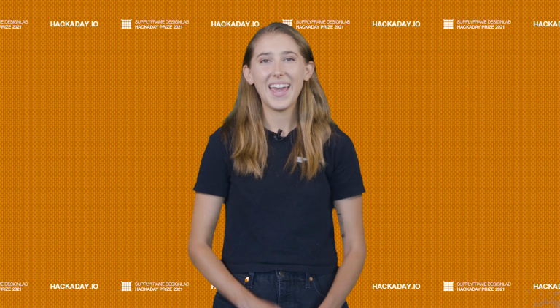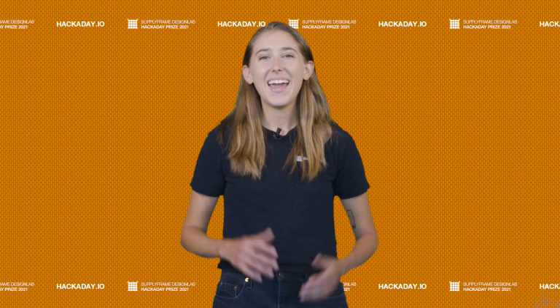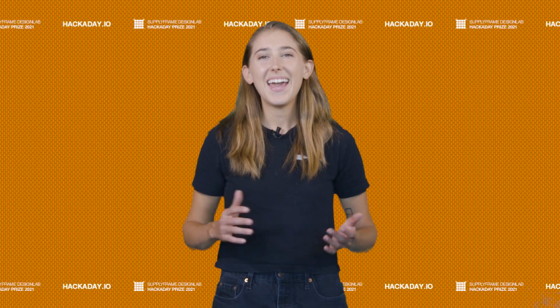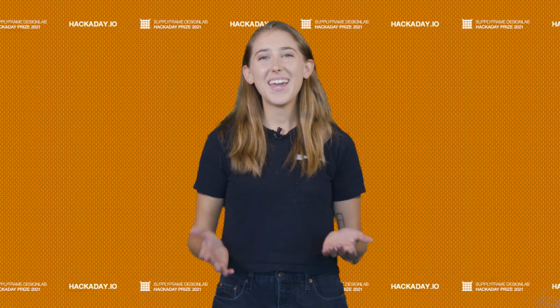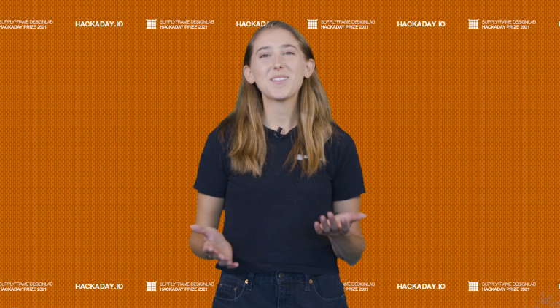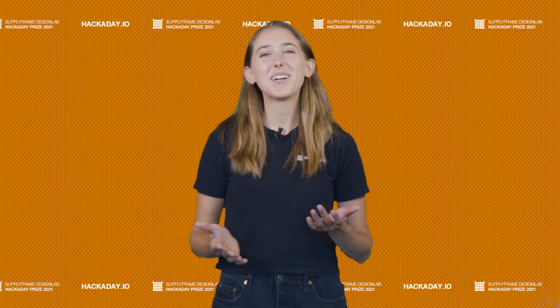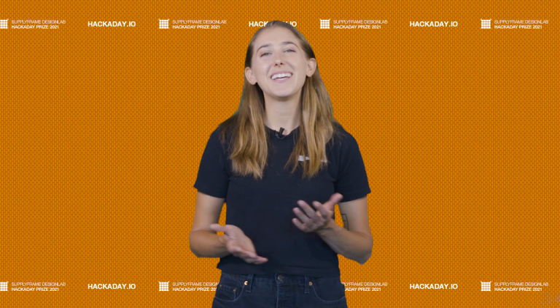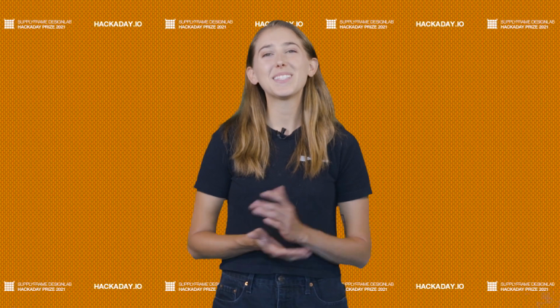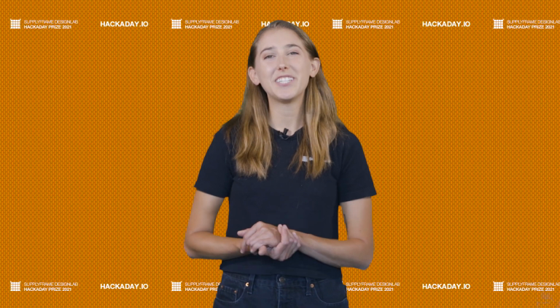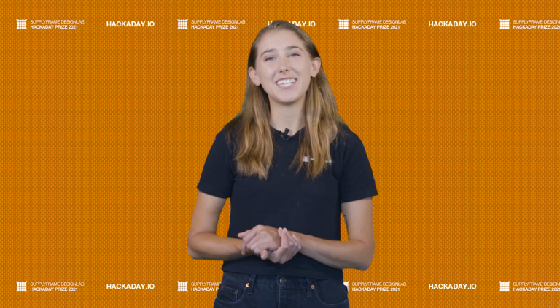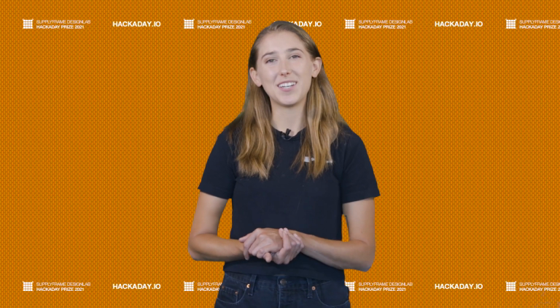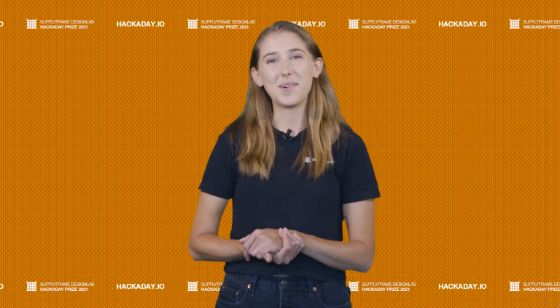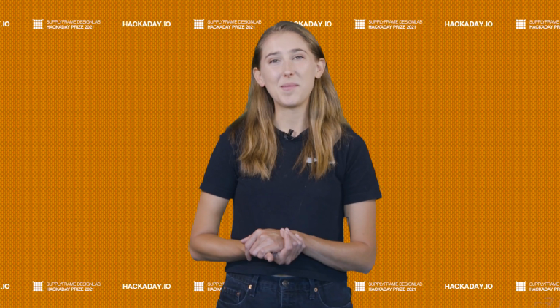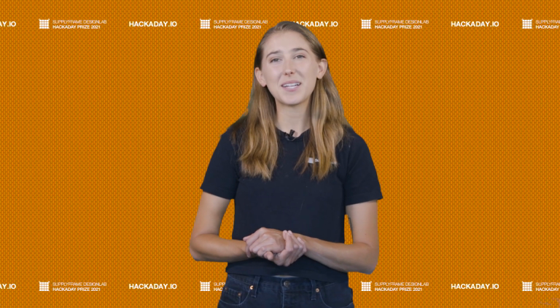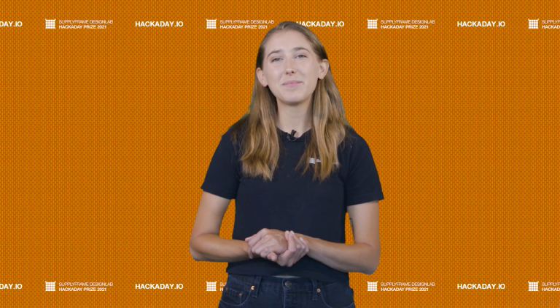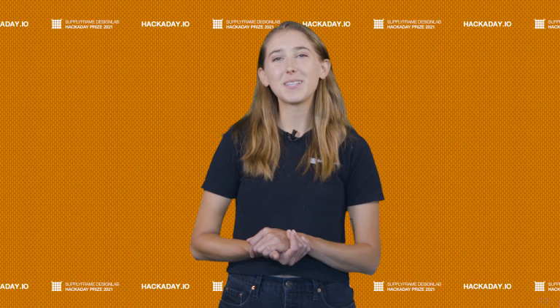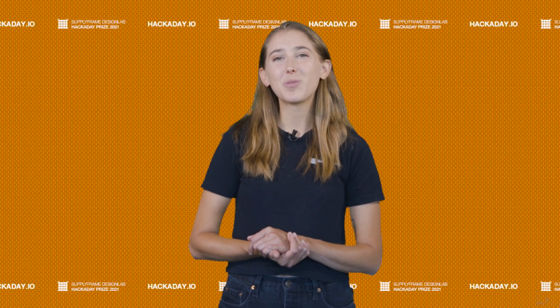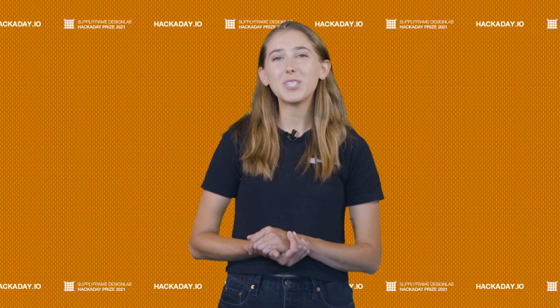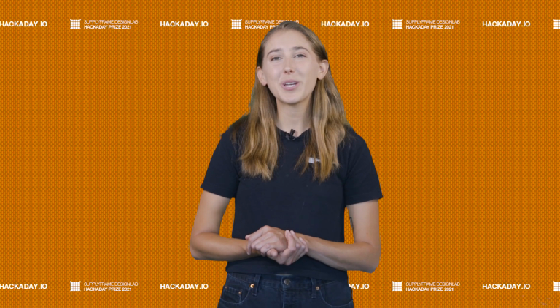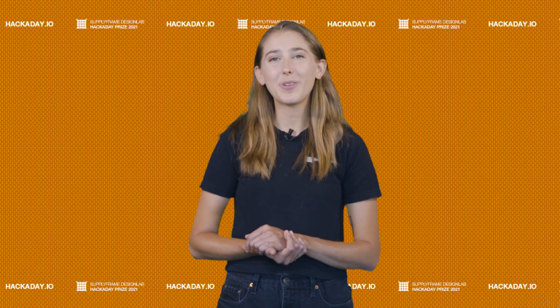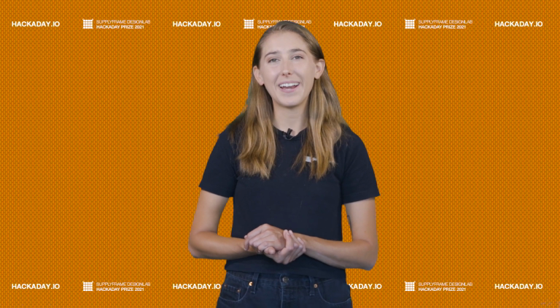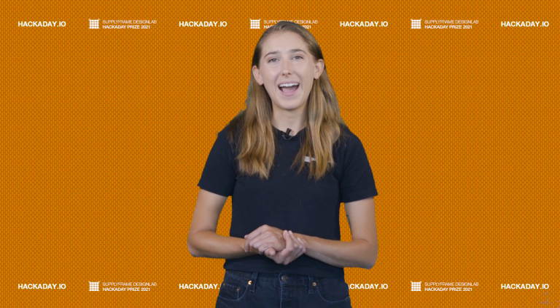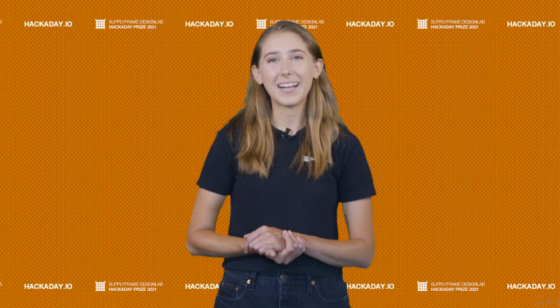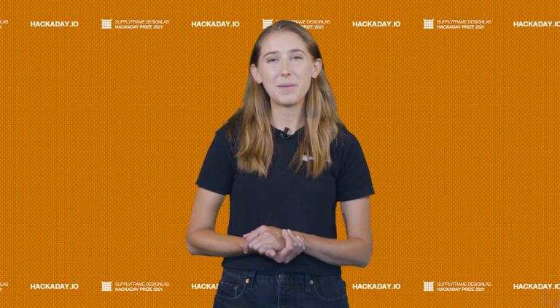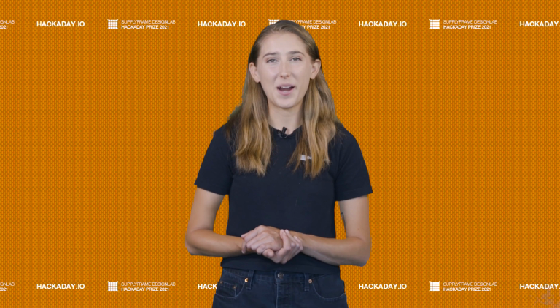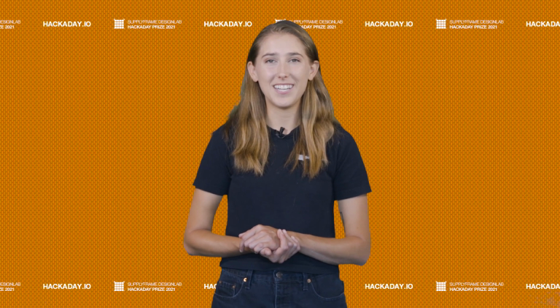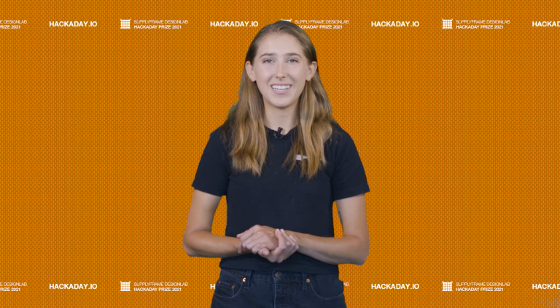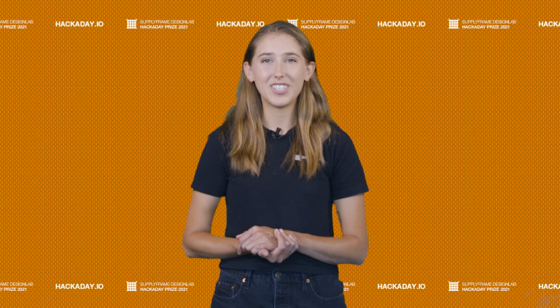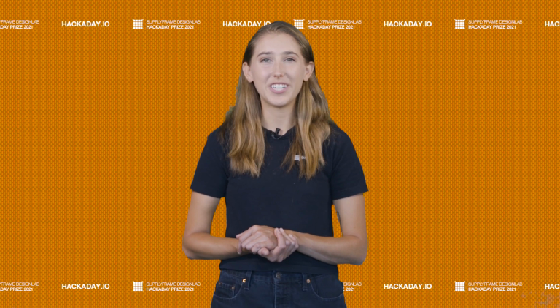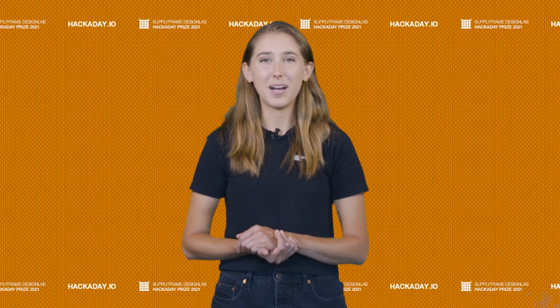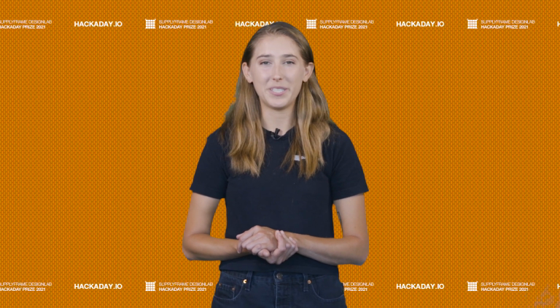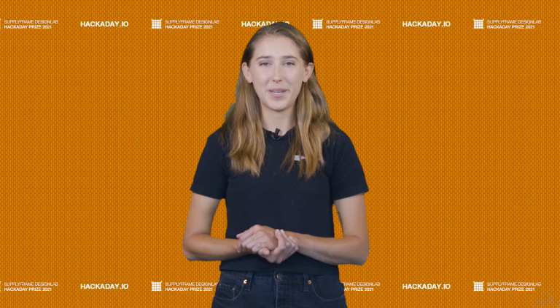Hey everyone, it's Magento. Welcome to the 2021 Hackaday Prize entry update.